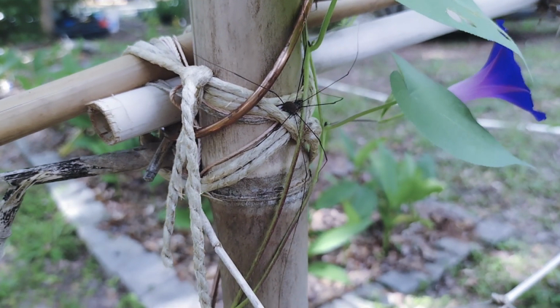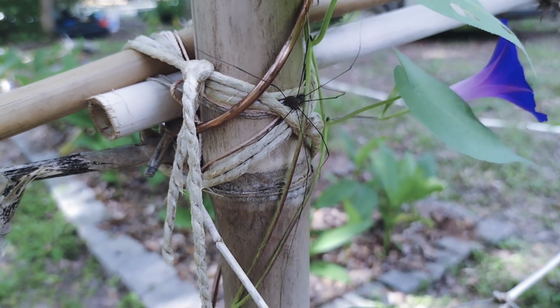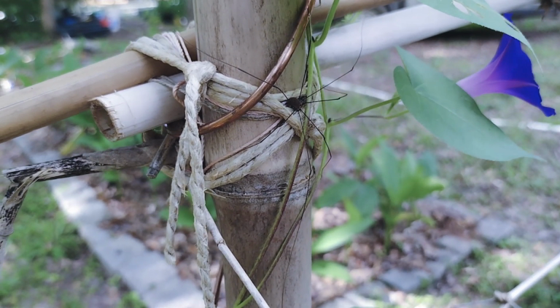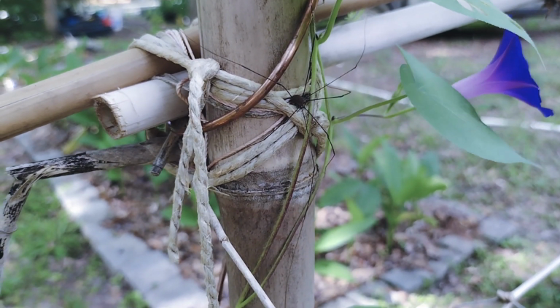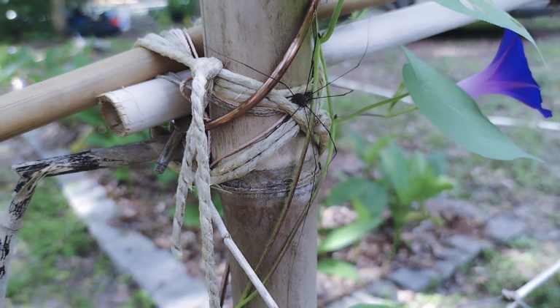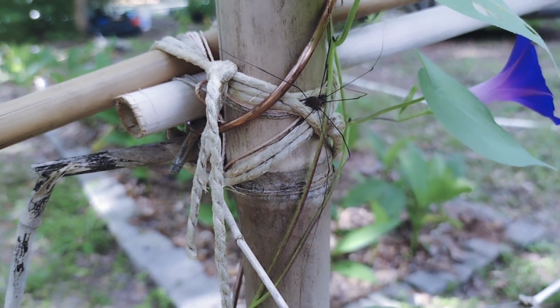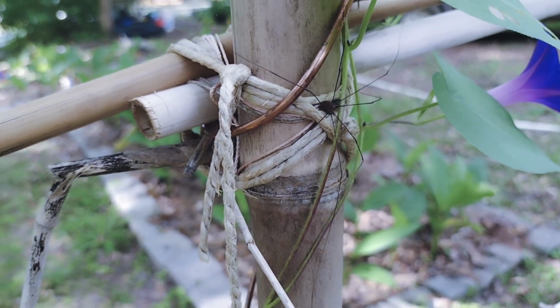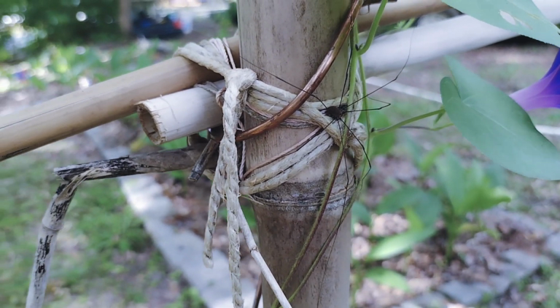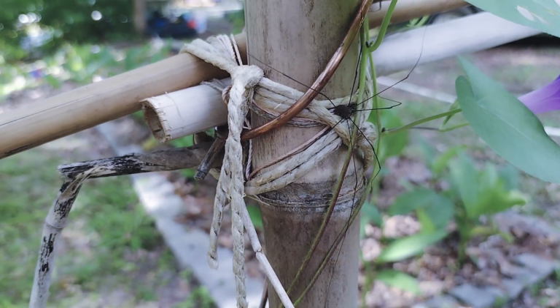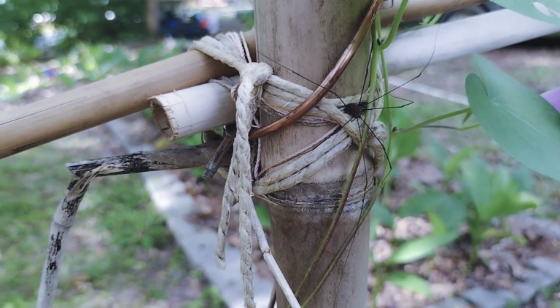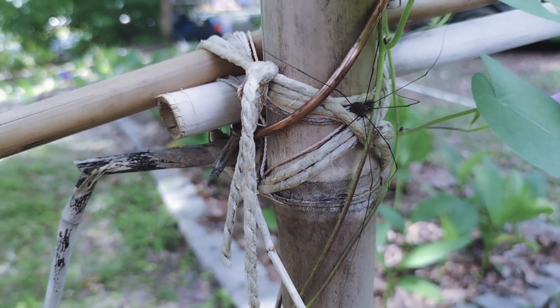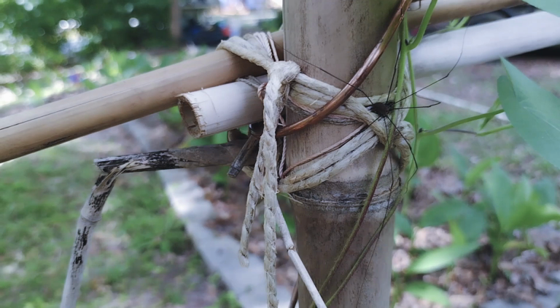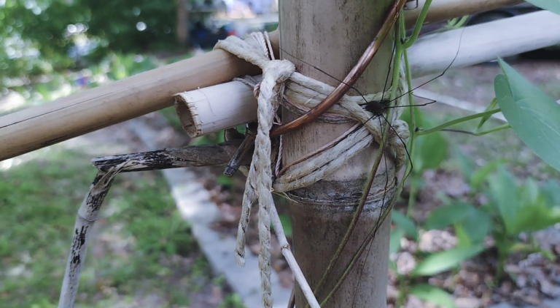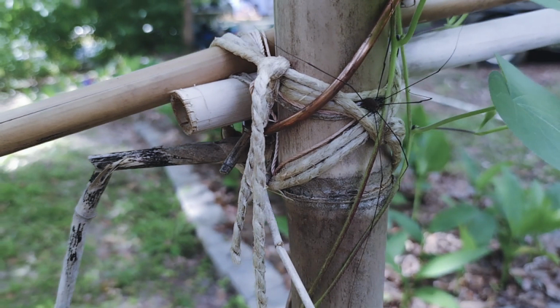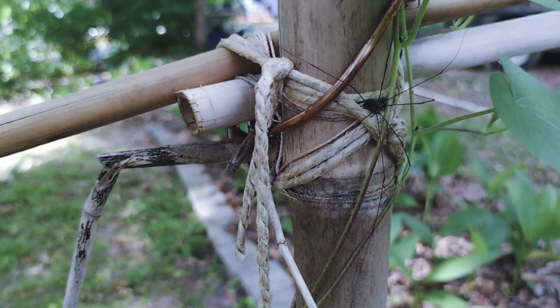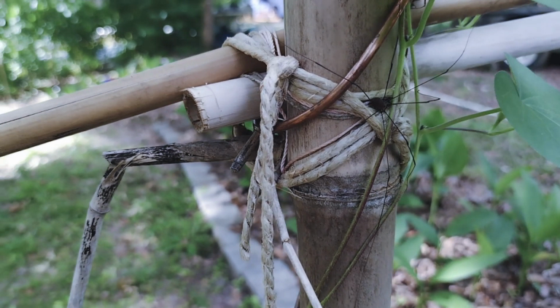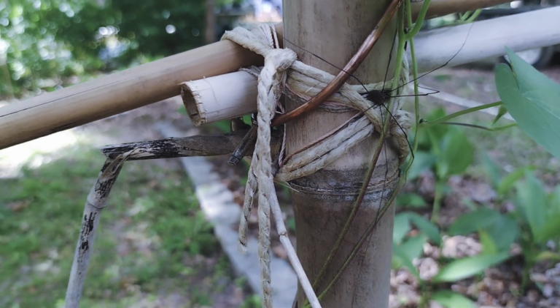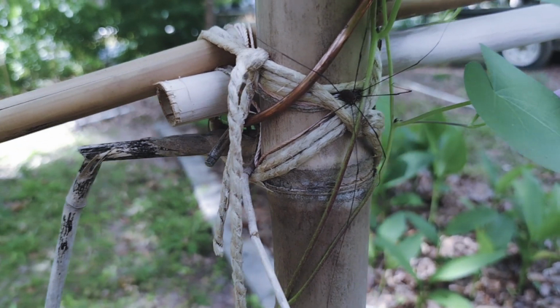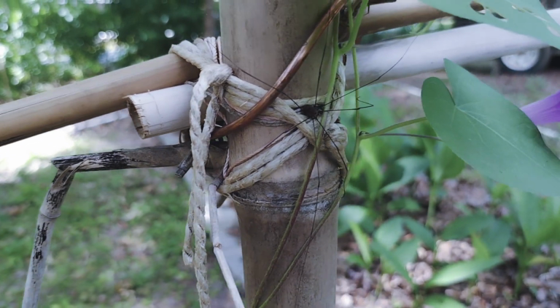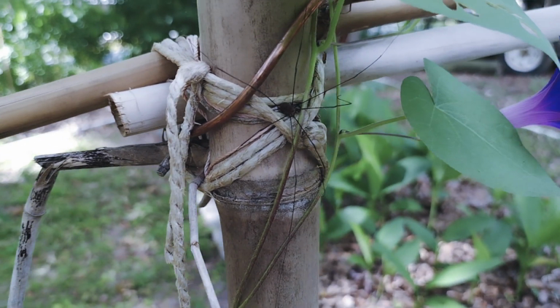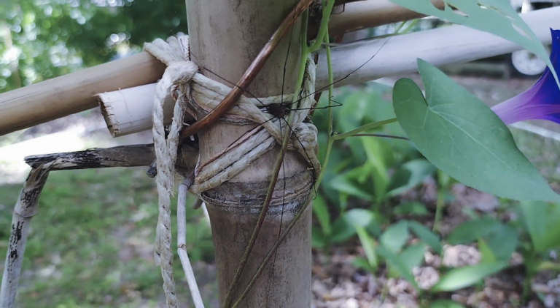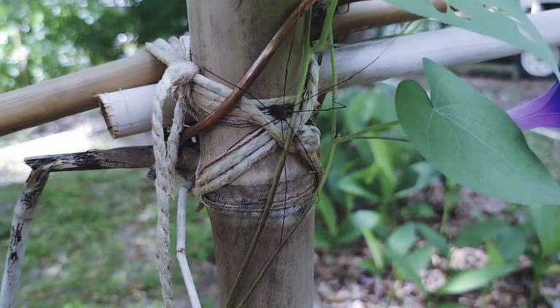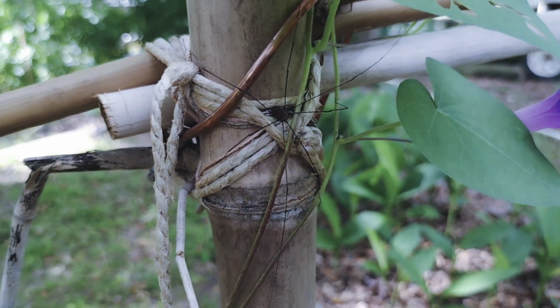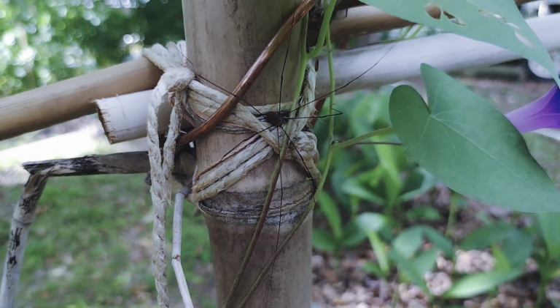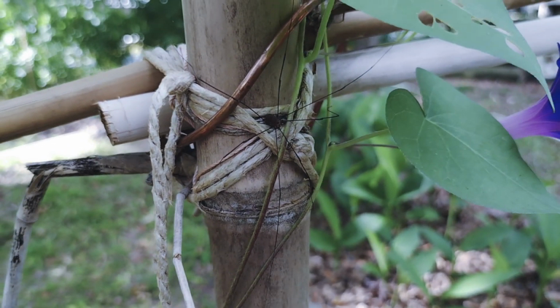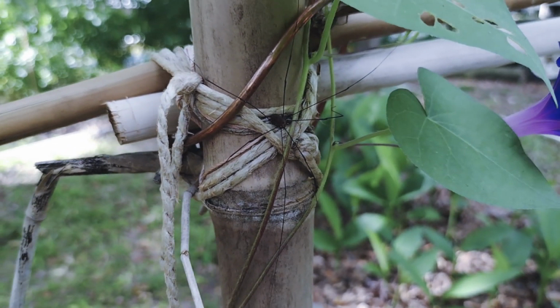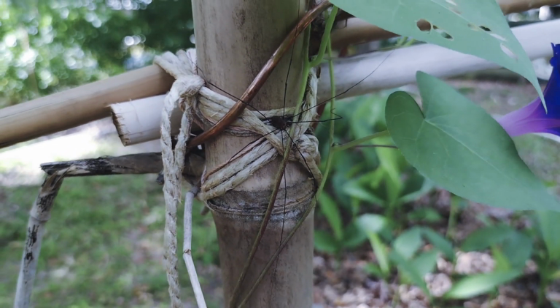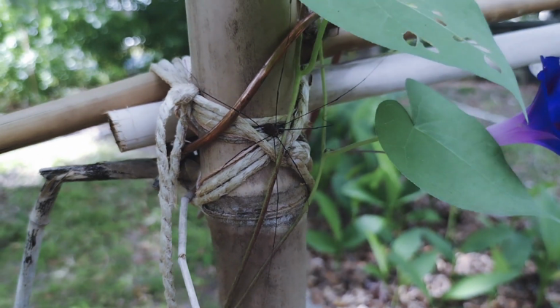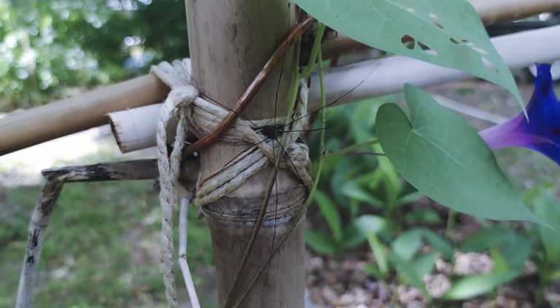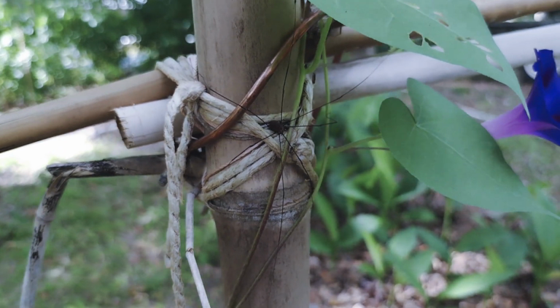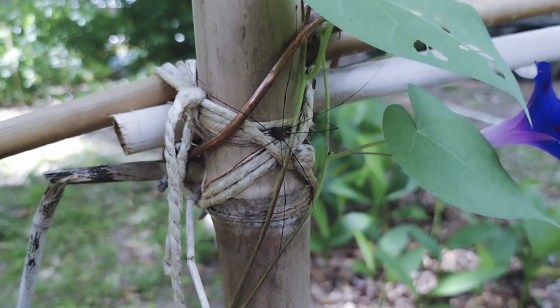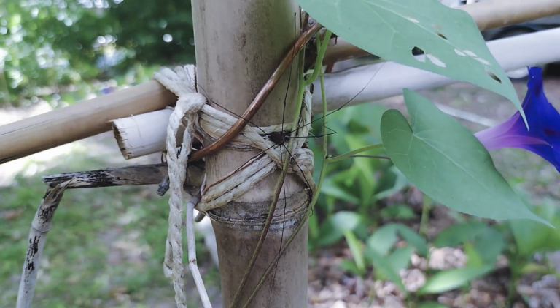Granddaddy longlegs hanging out by the copper. This is on the arbor.